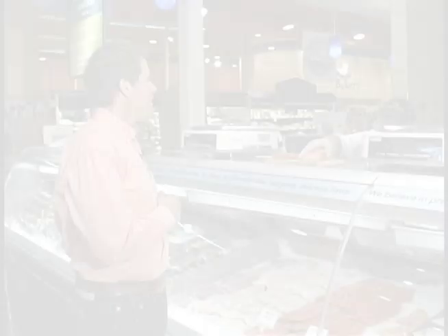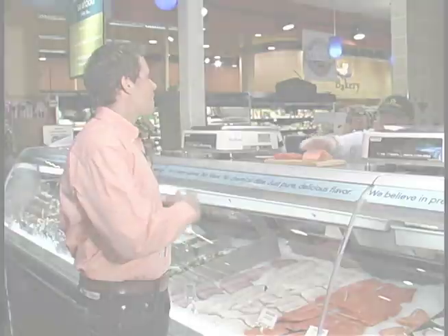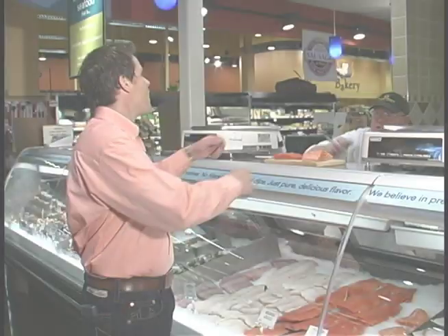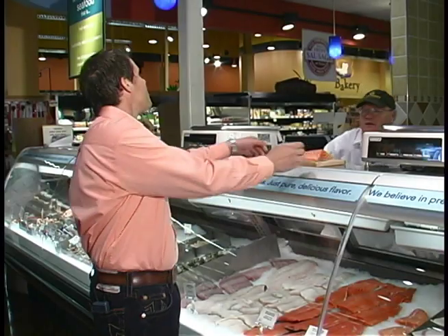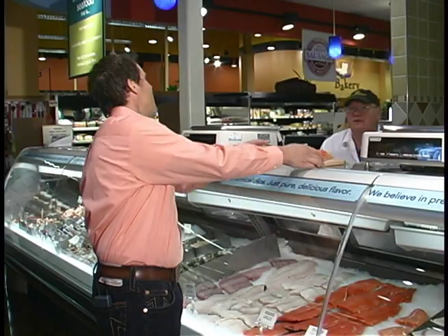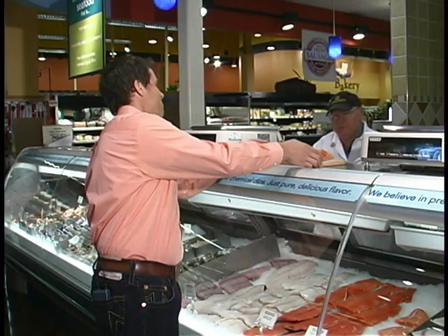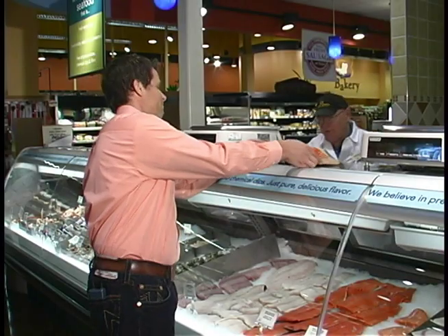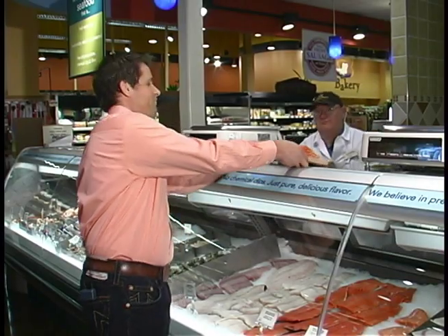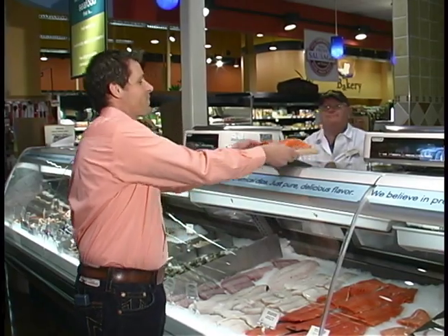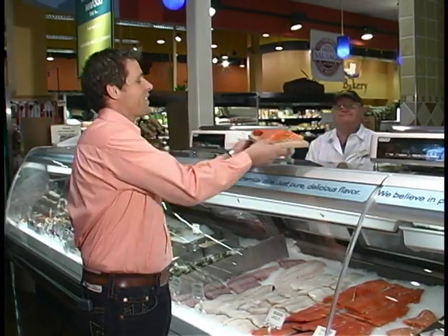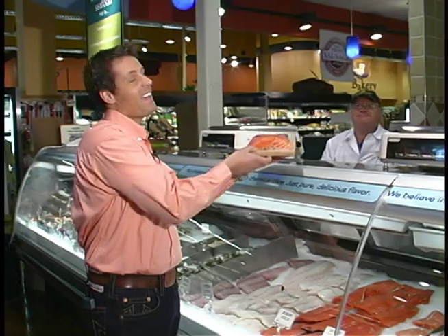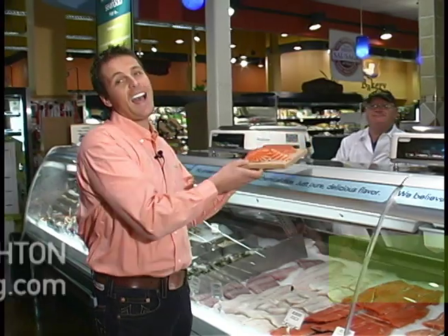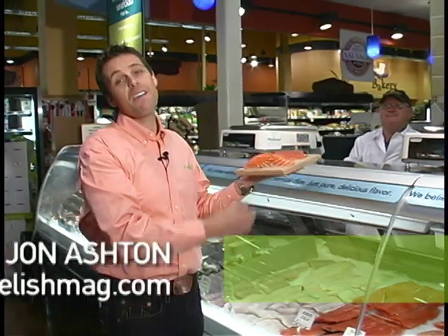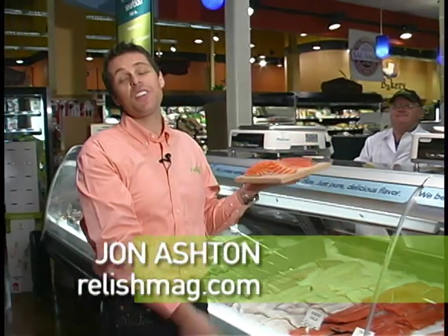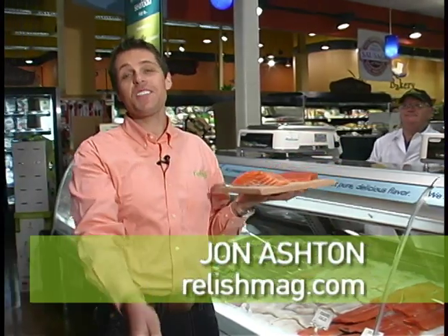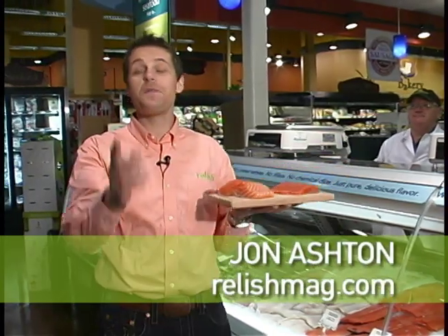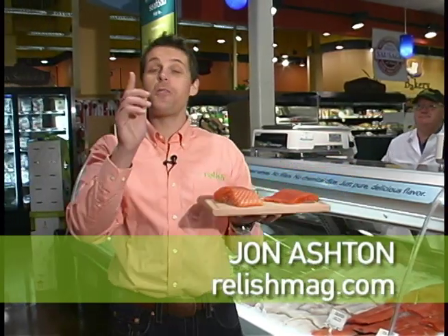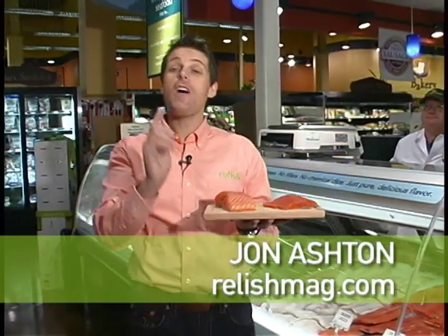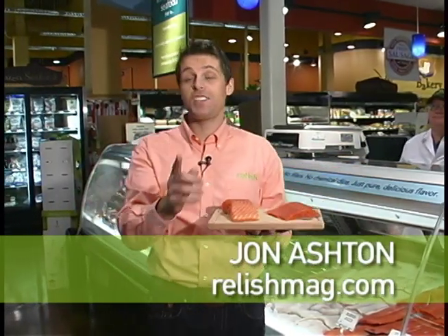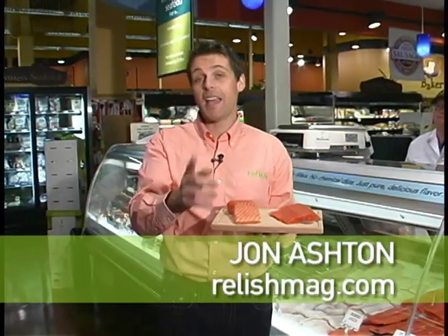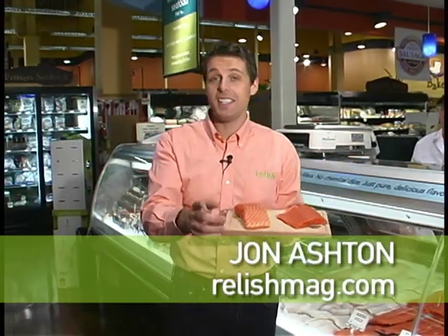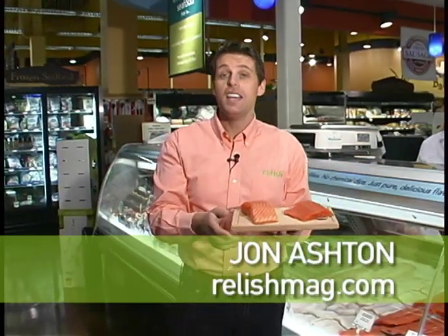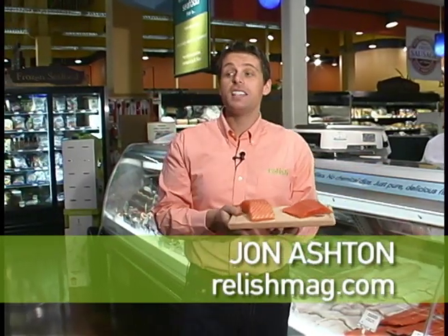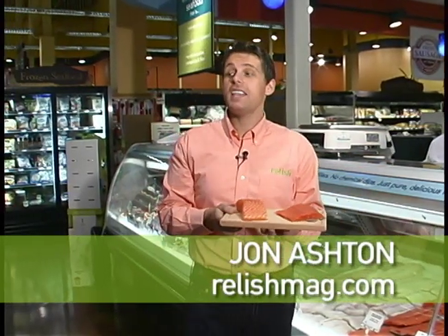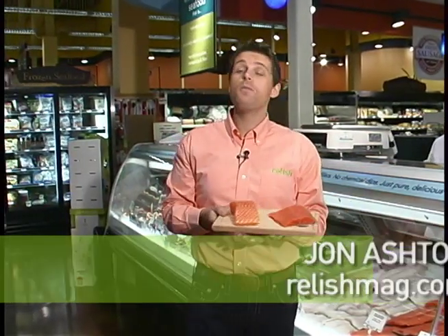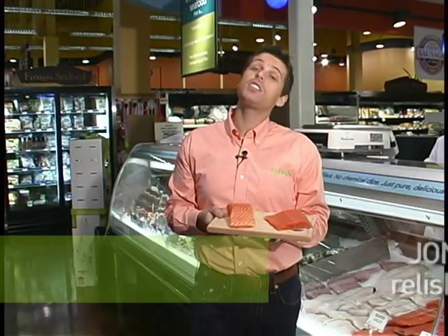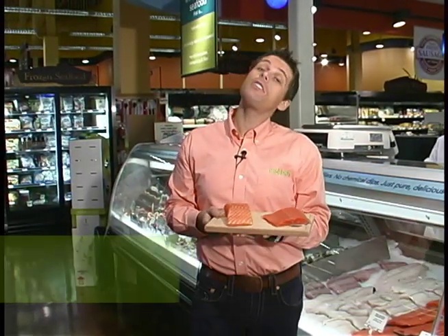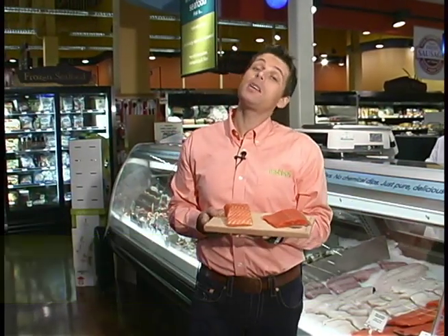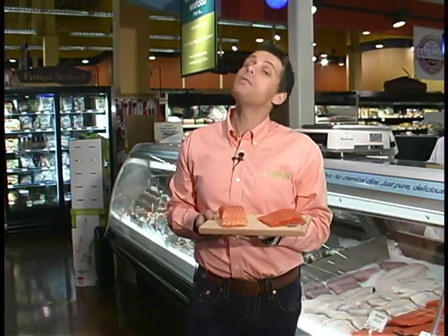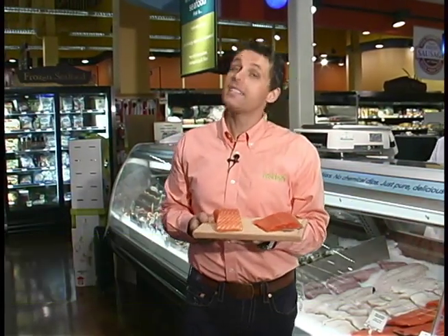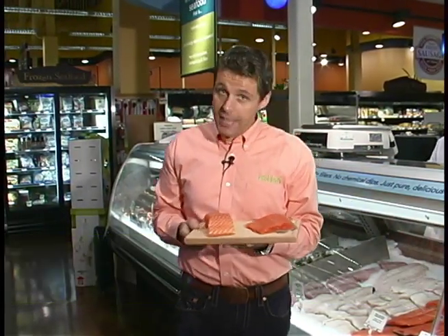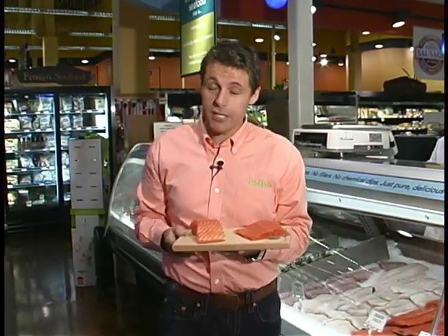Thanks very much, Sam. Hi, I'm John Ashton for Relish Magazine. Today we're talking about salmon.